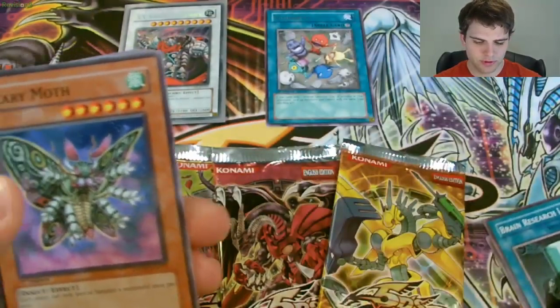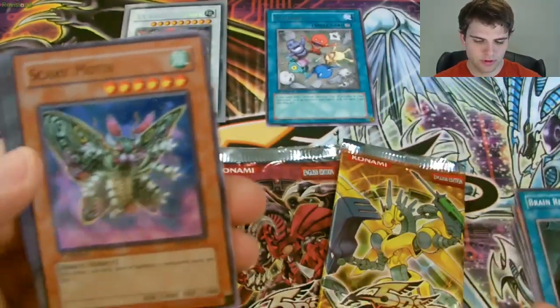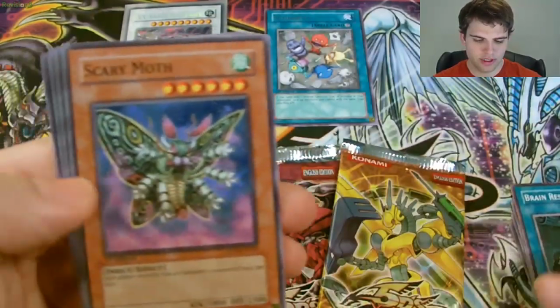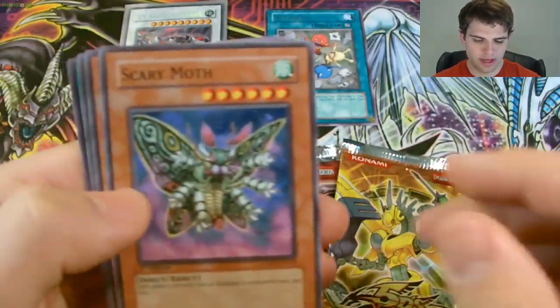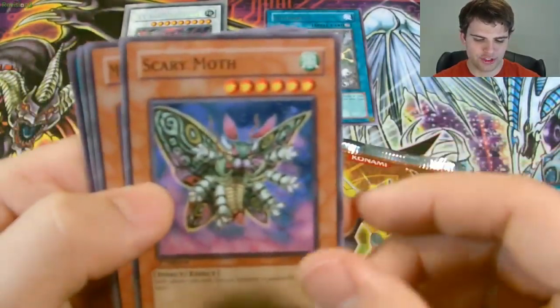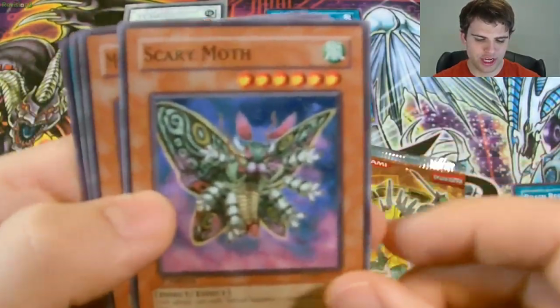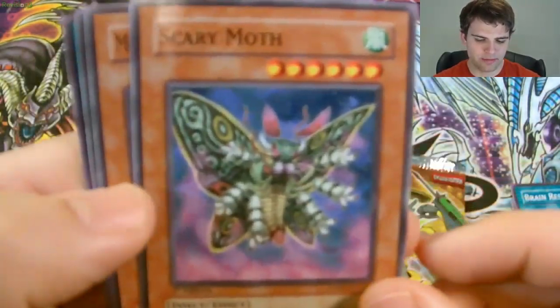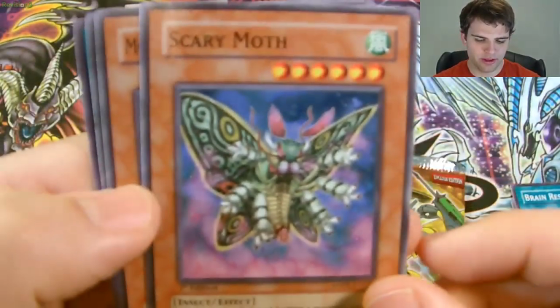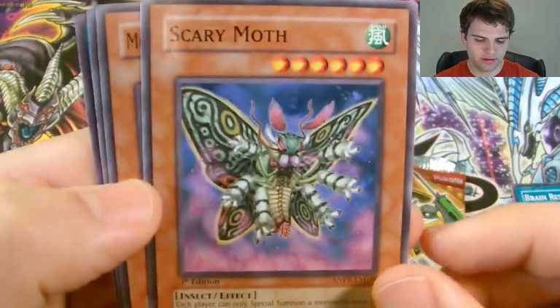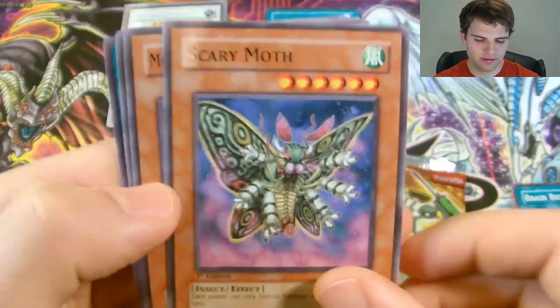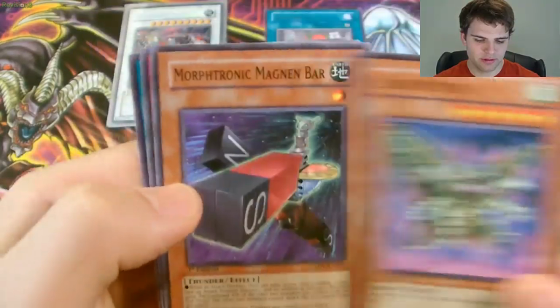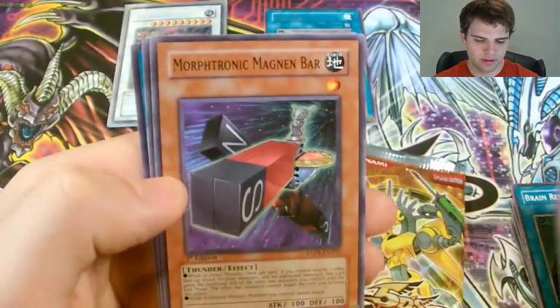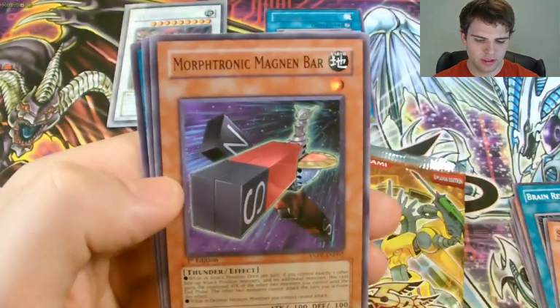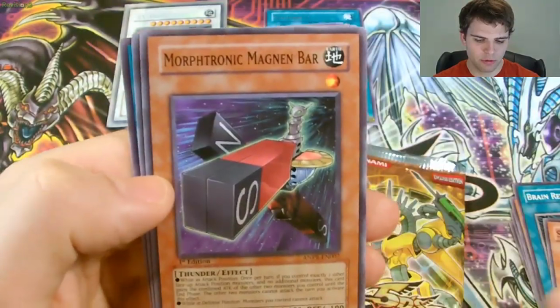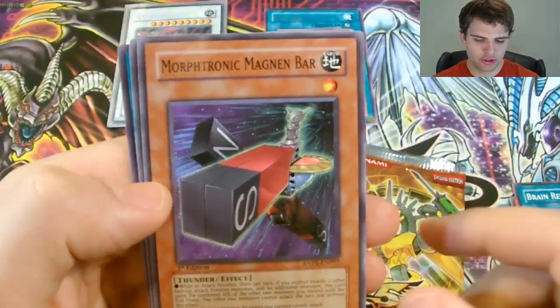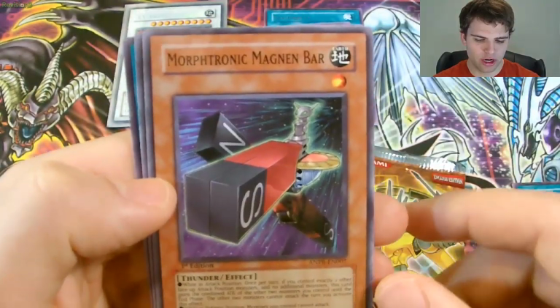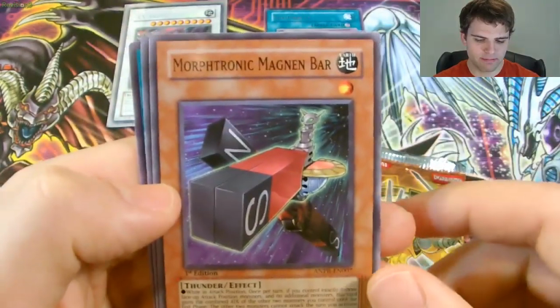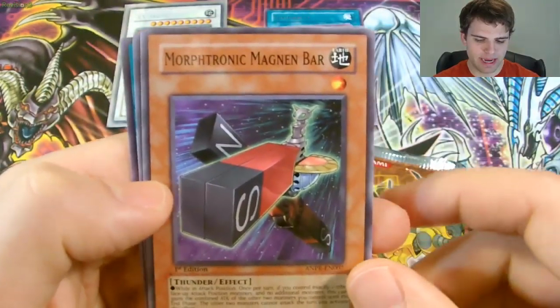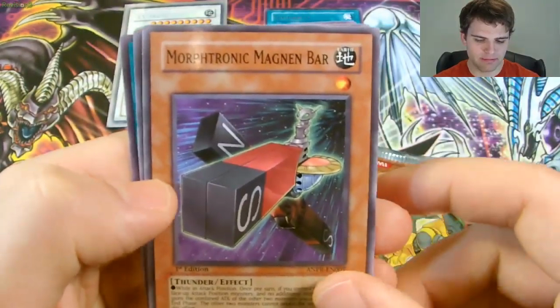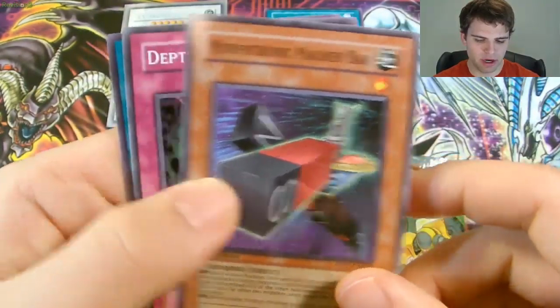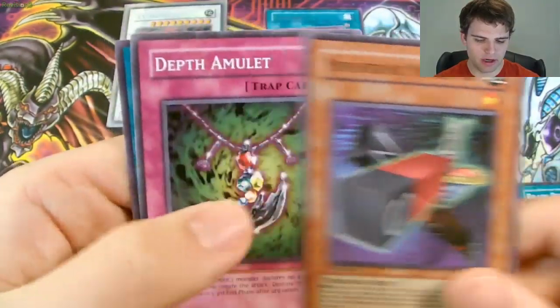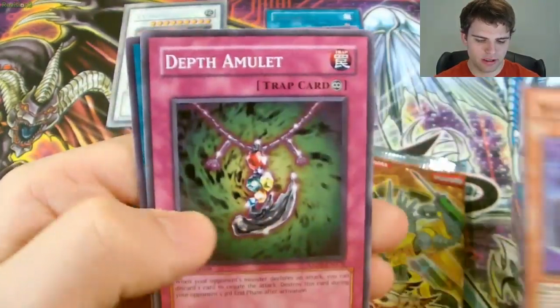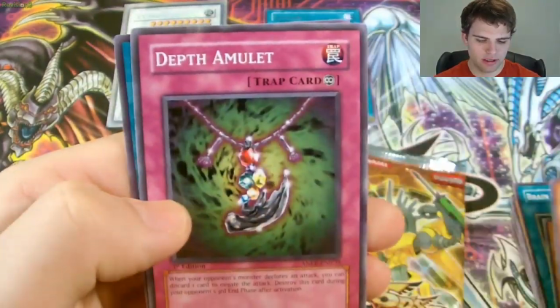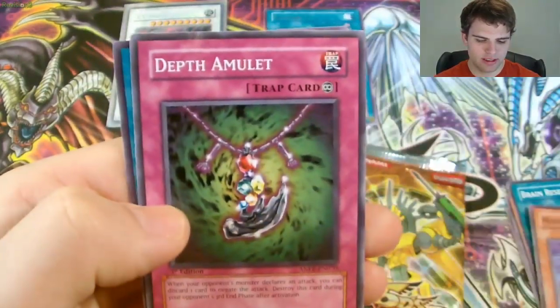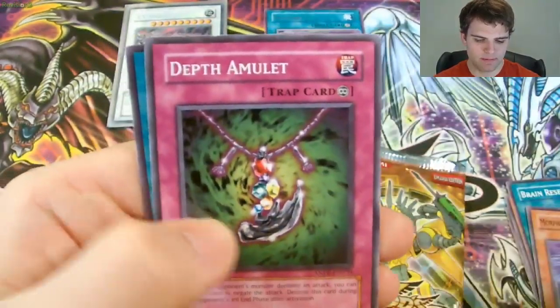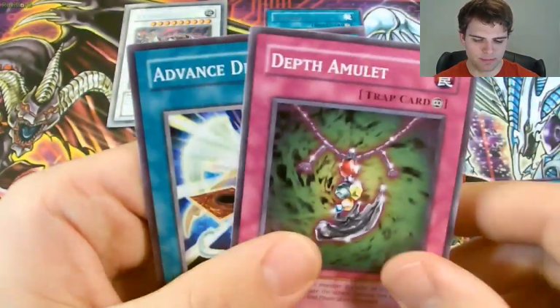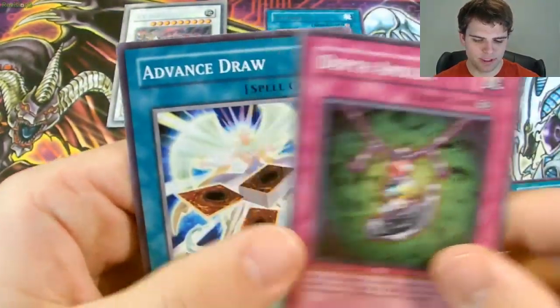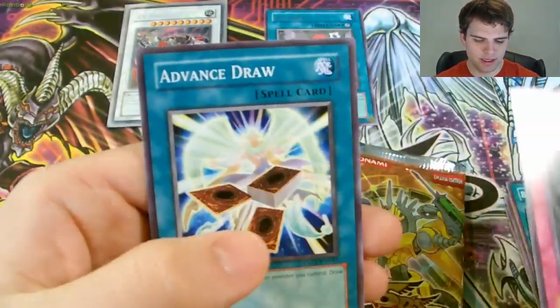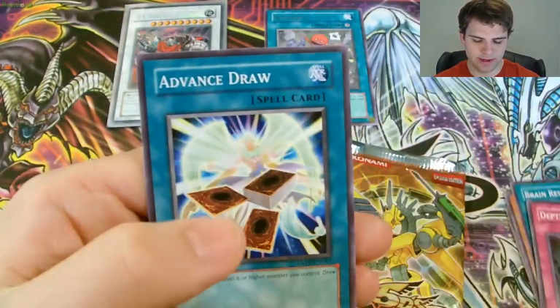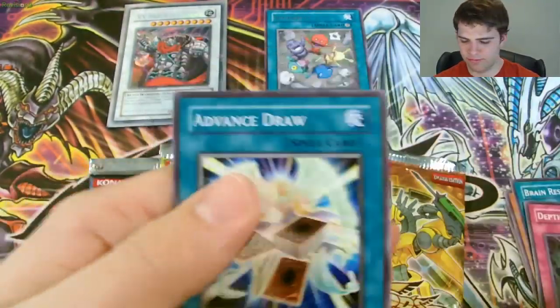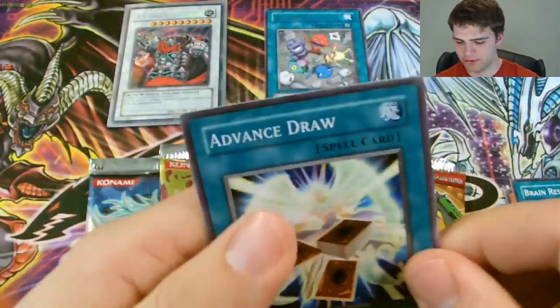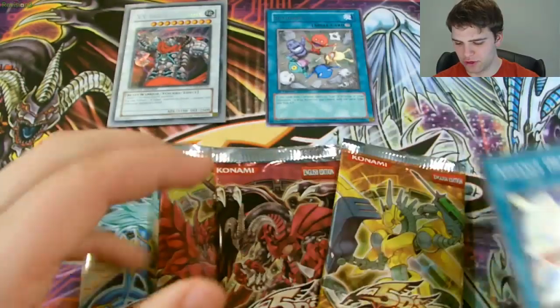Alright, then we have Scary Moth, Morphotronic Magnum Bar, Depth Amulet, and Advanced Draw.